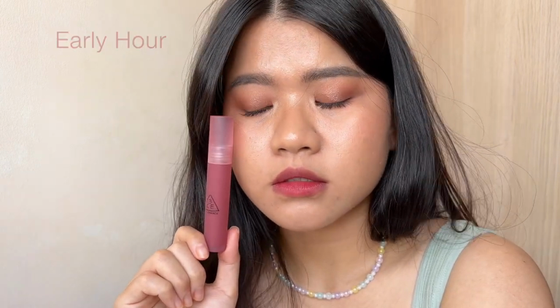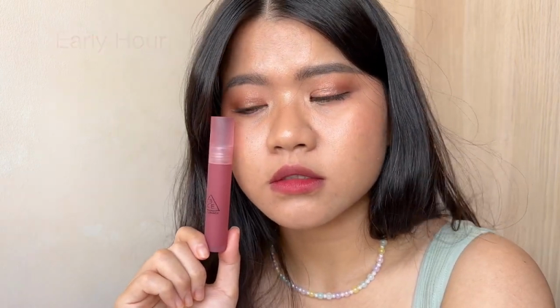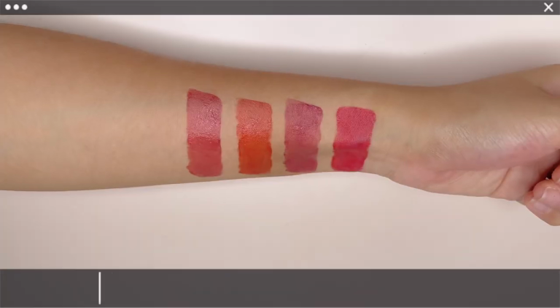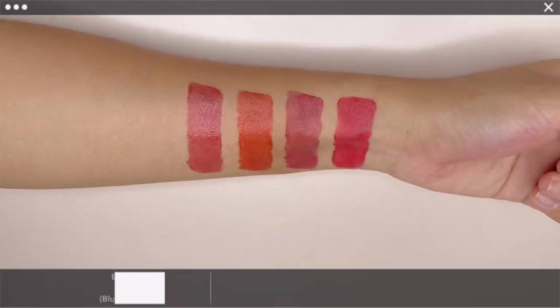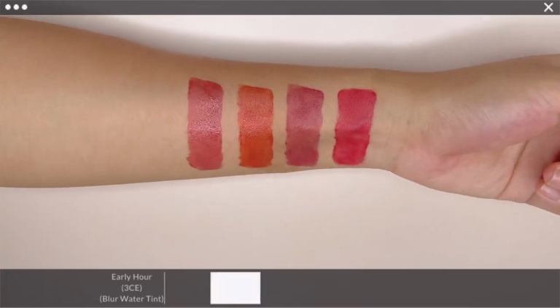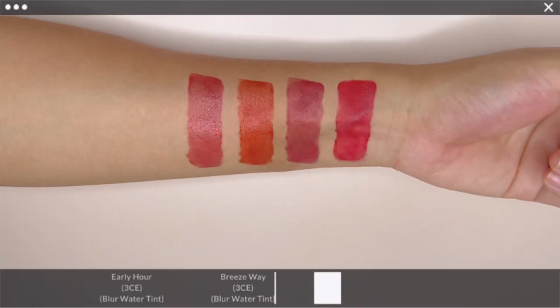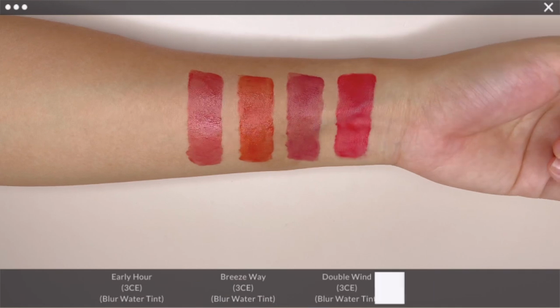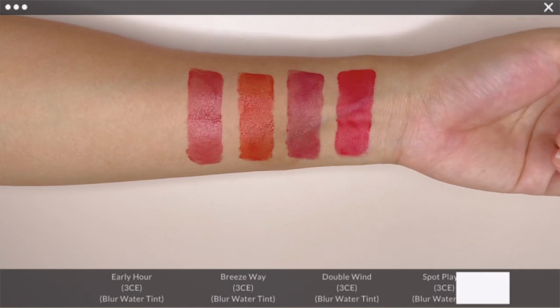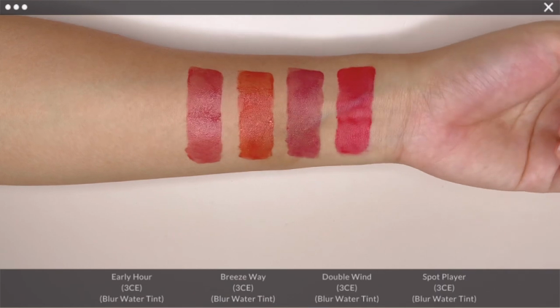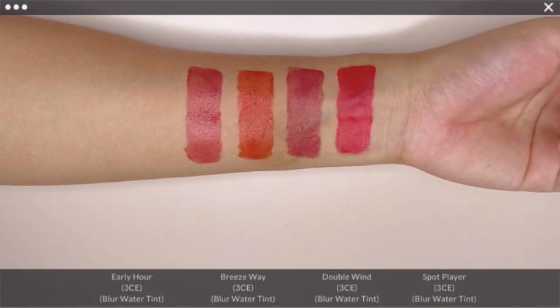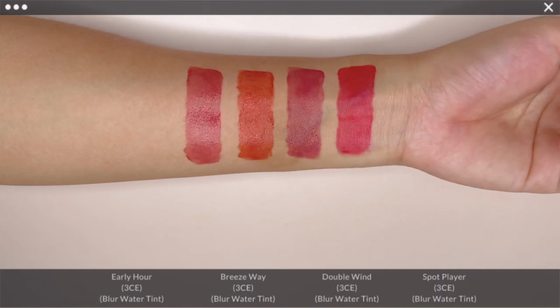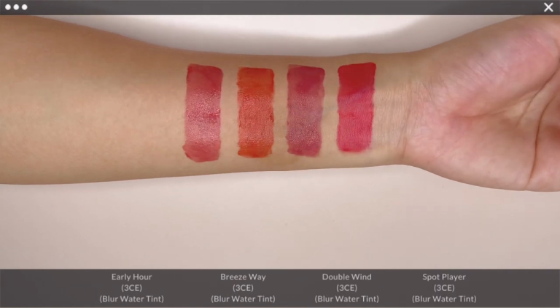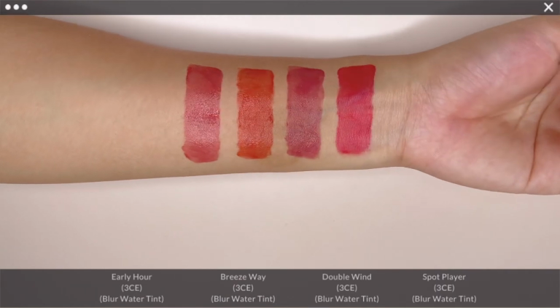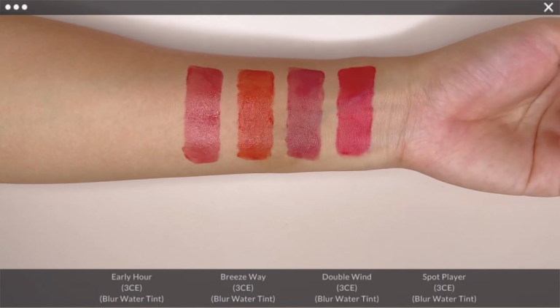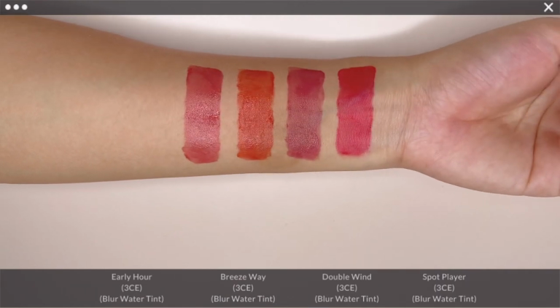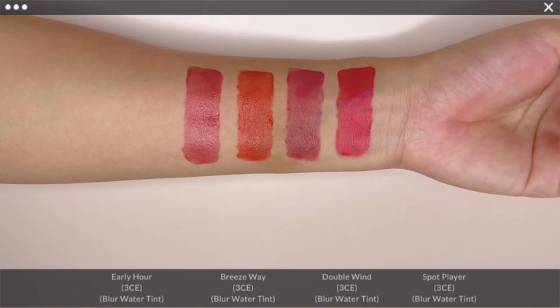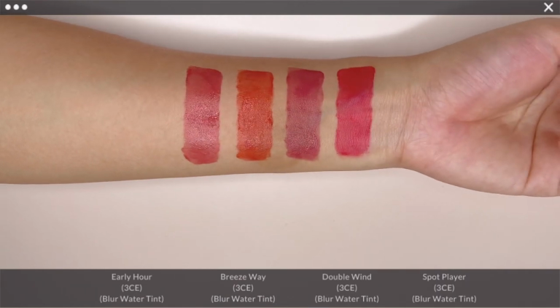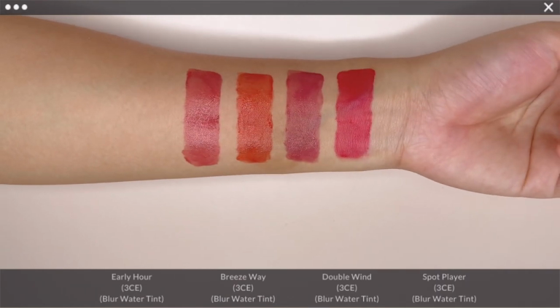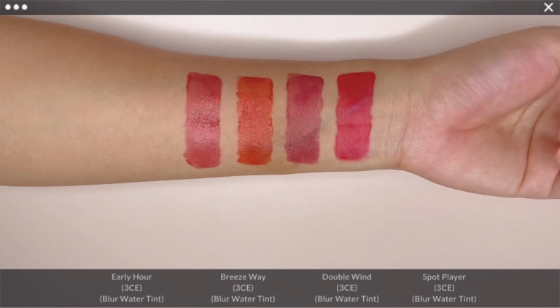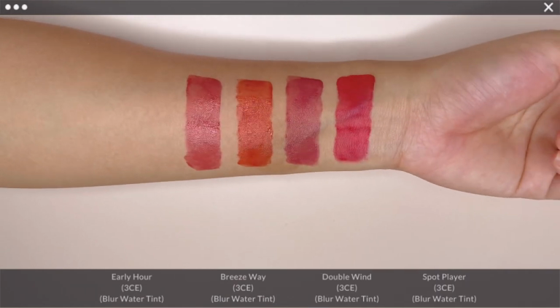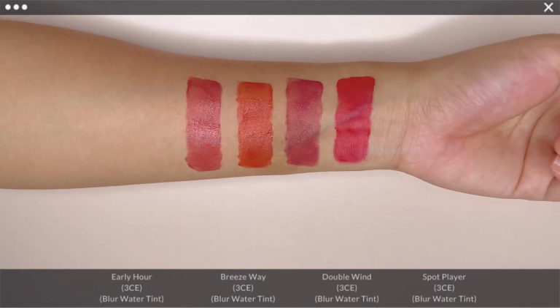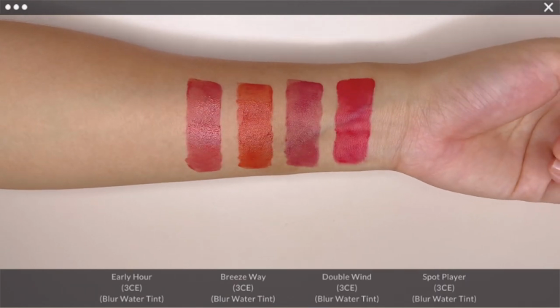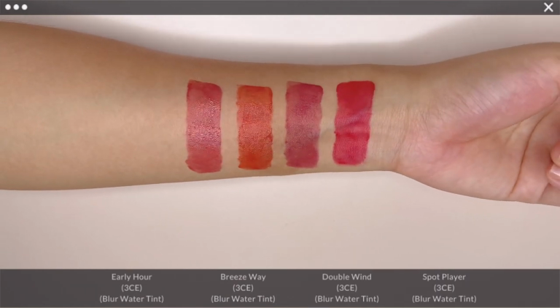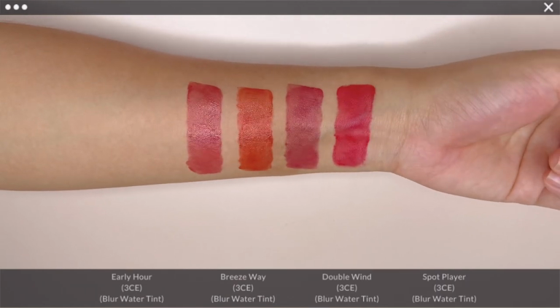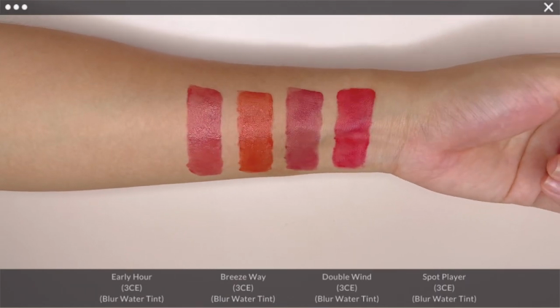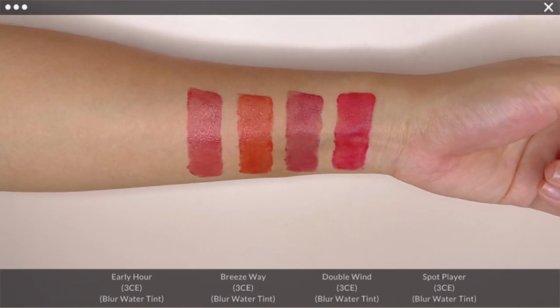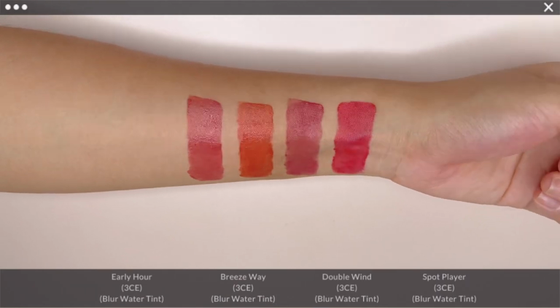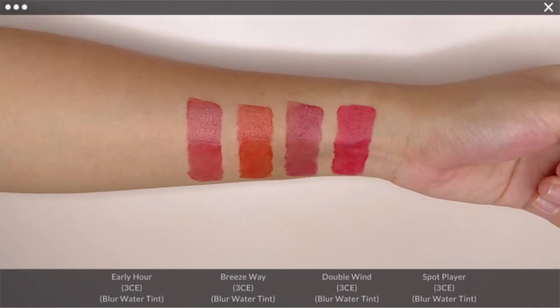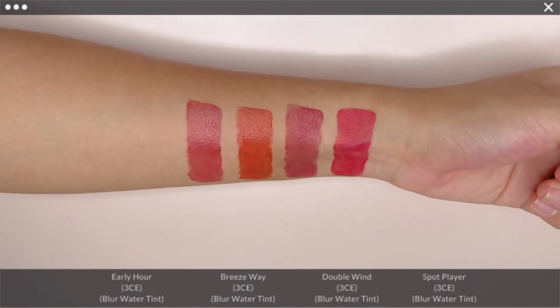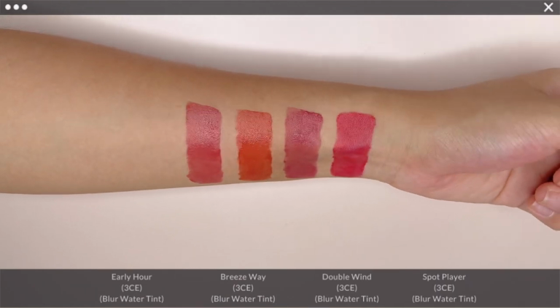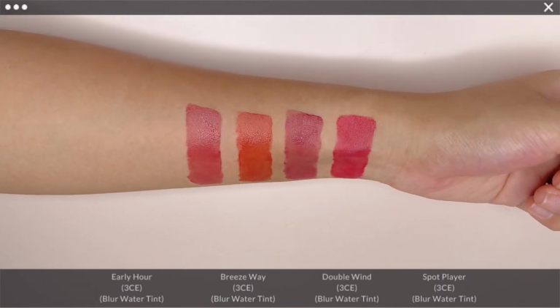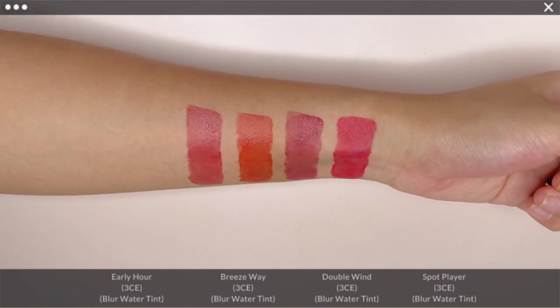Let's take a look at these 4 beautiful shades once more before moving on to the shade comparisons.